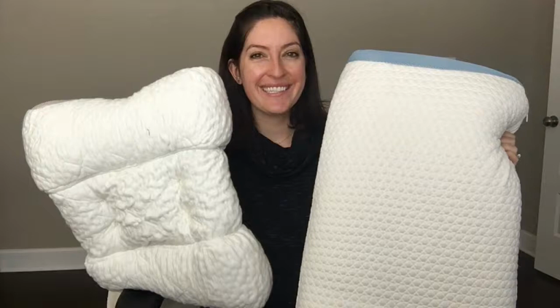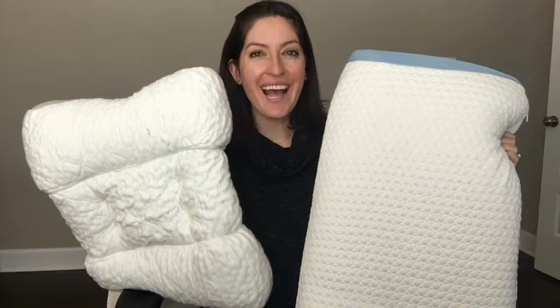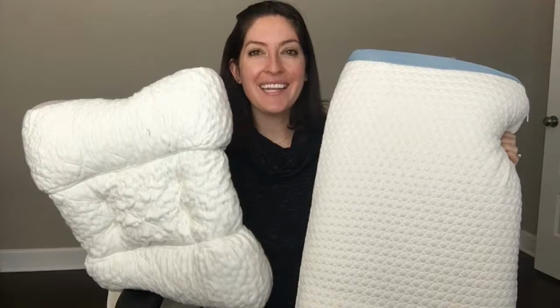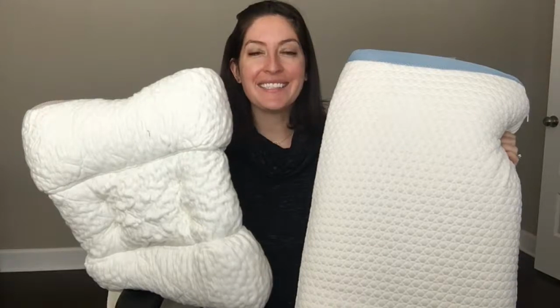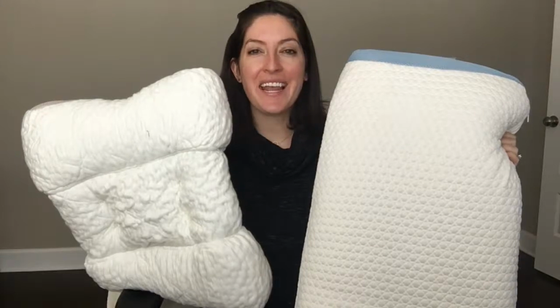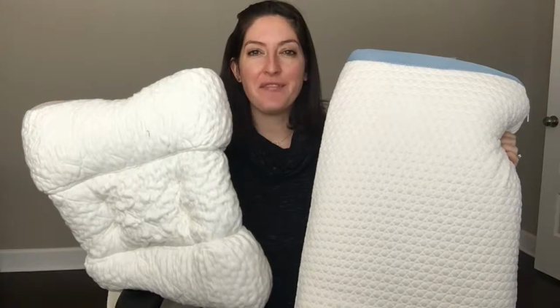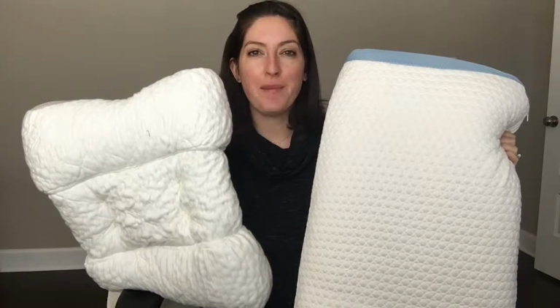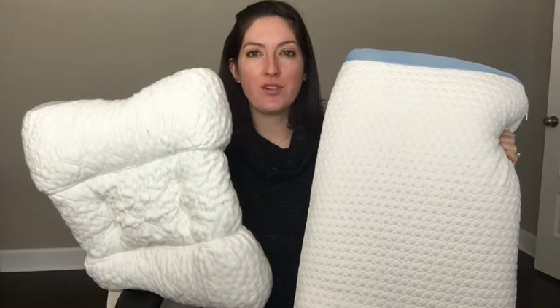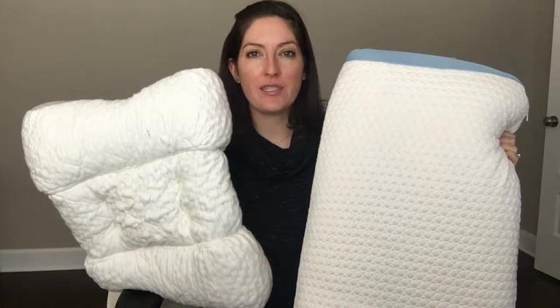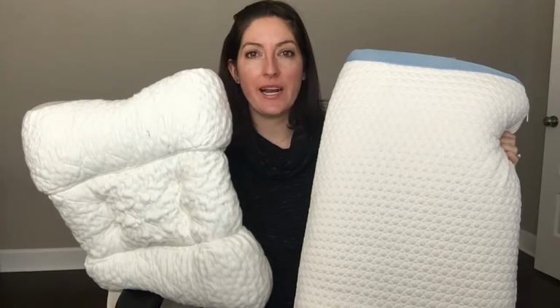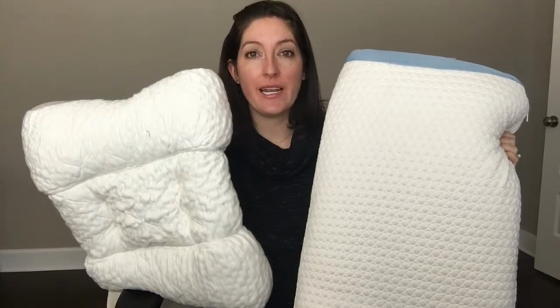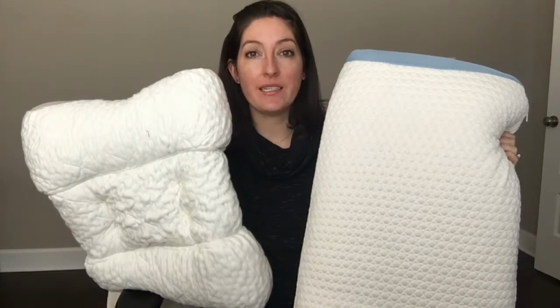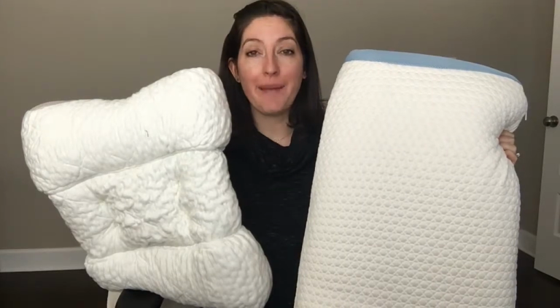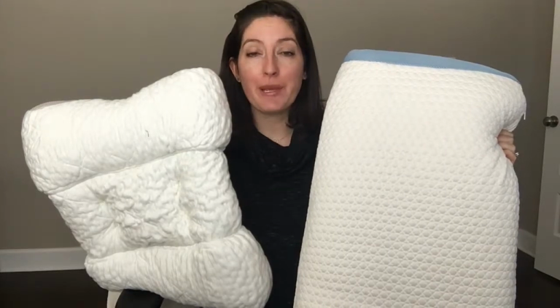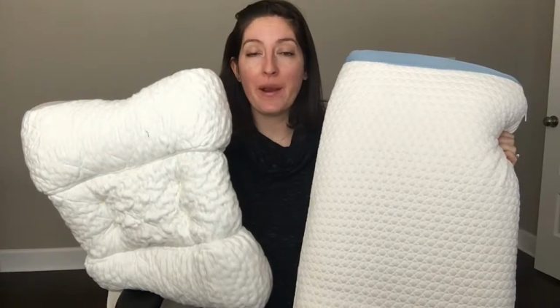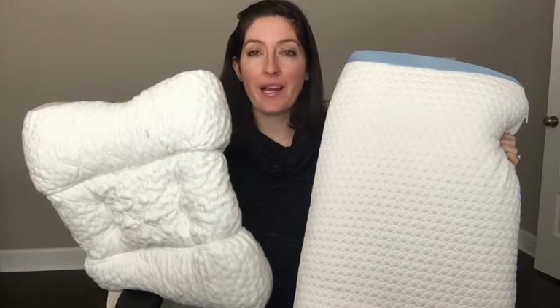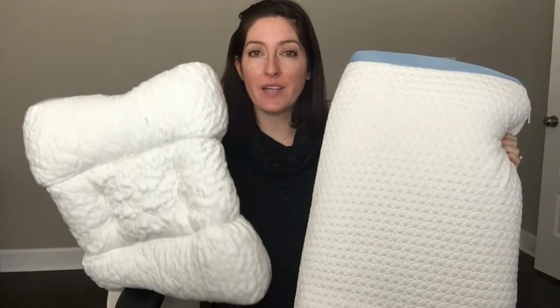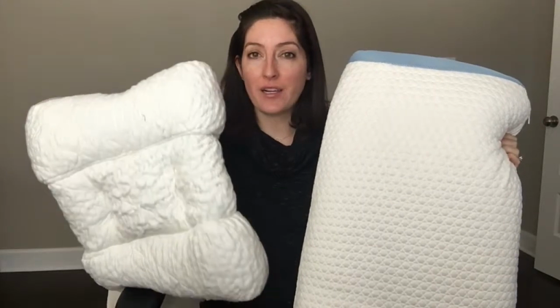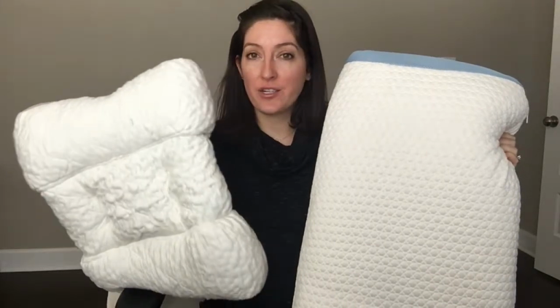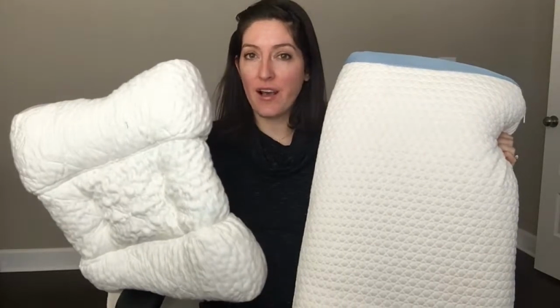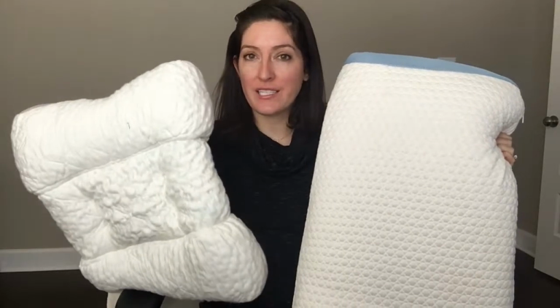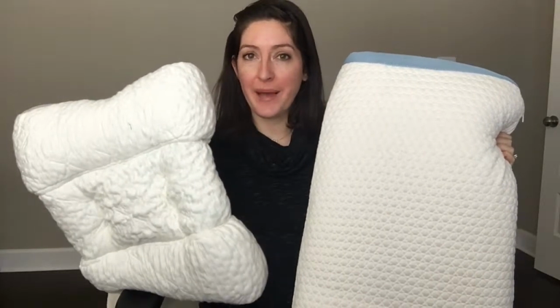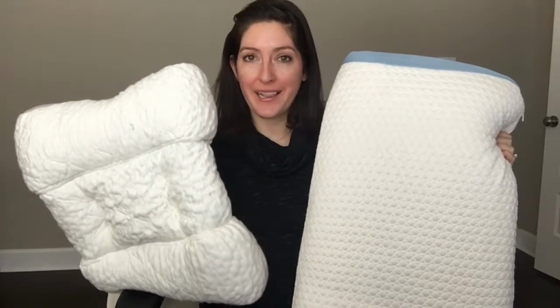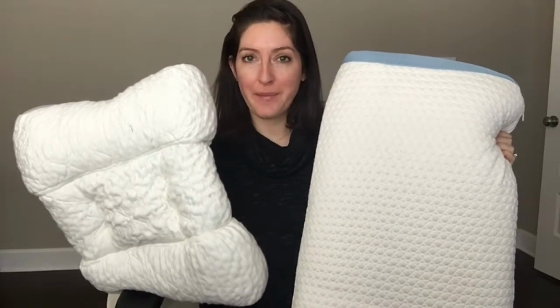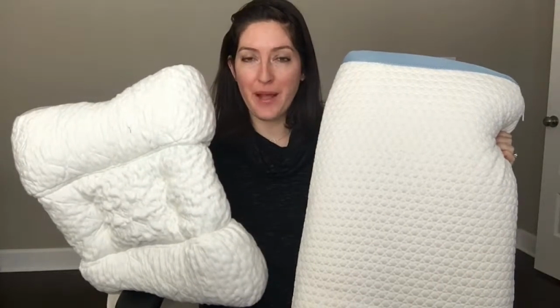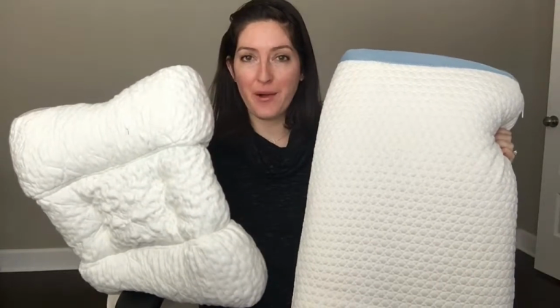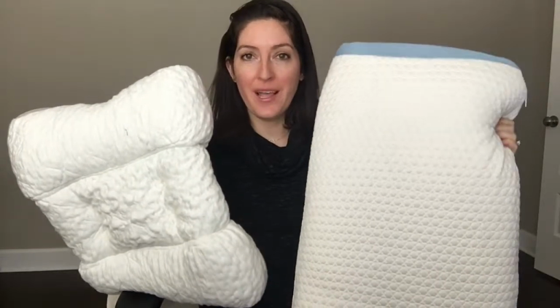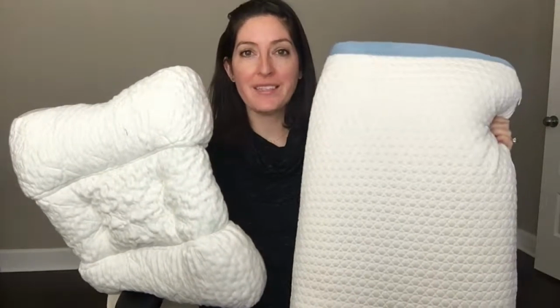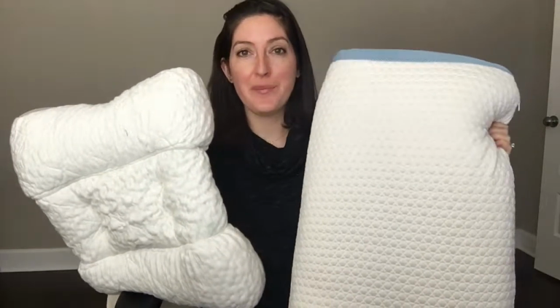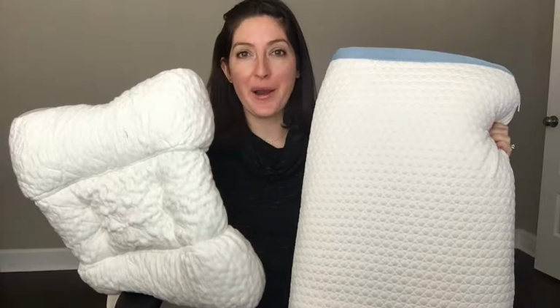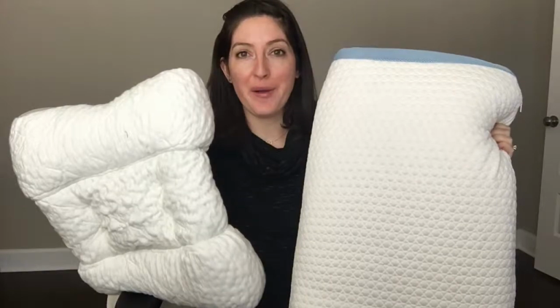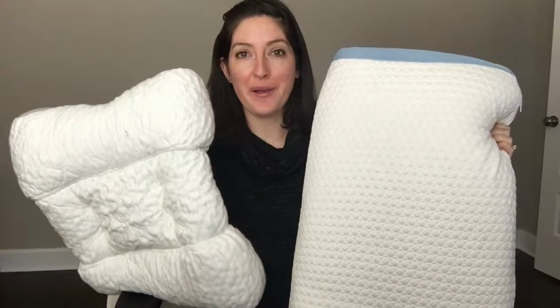Hi, it's Katie from Mattress Clarity. Today I'm comparing the Dr. Loss Spinaline pillow to the Bear pillow.